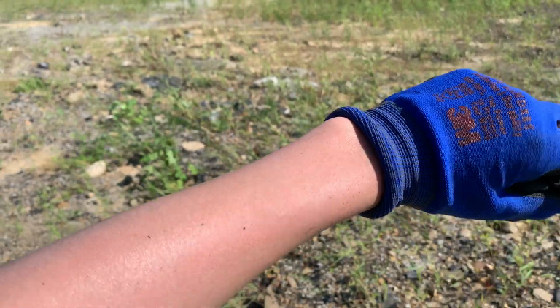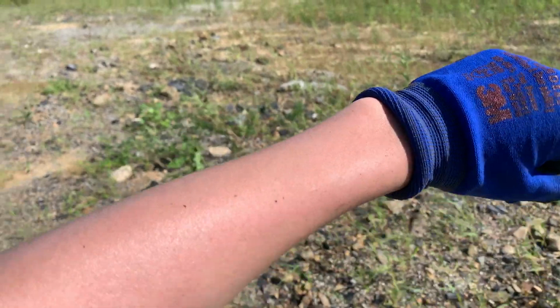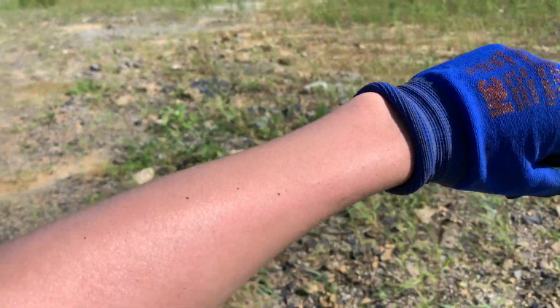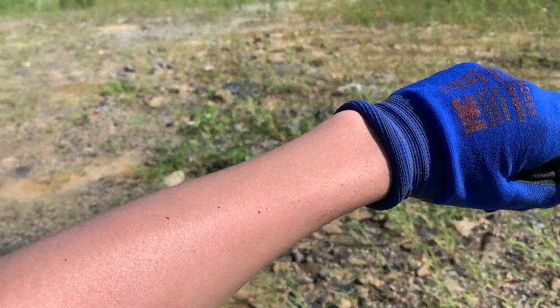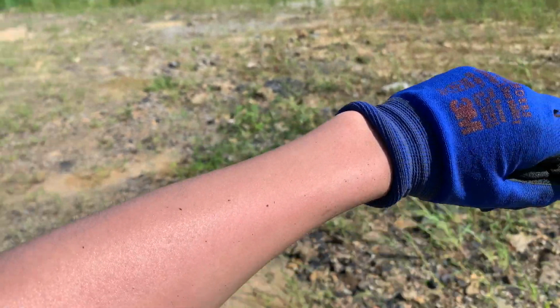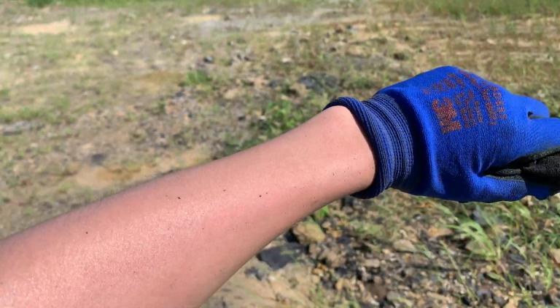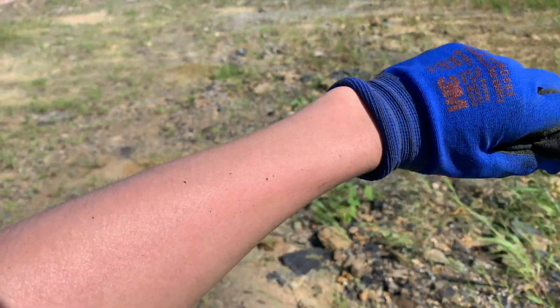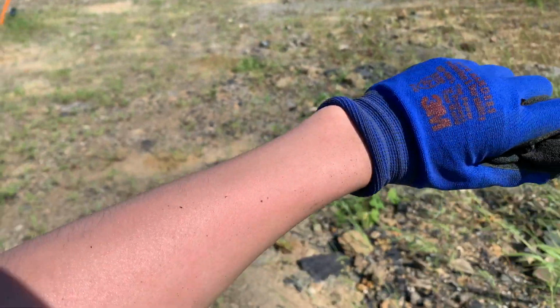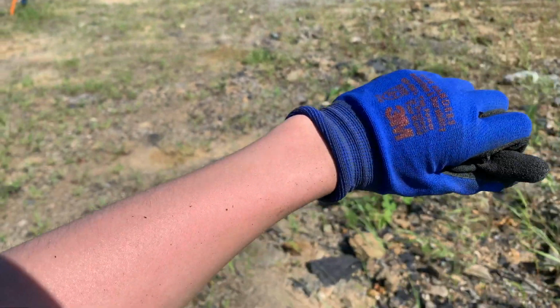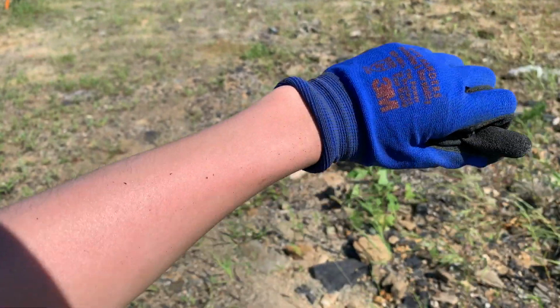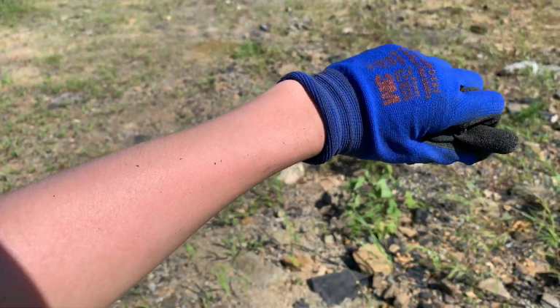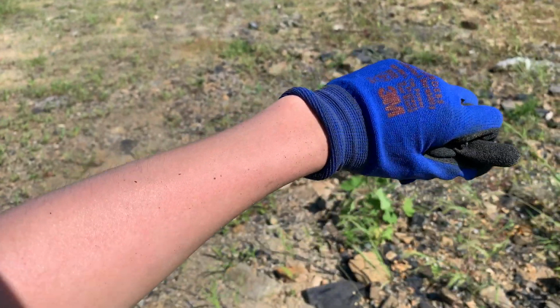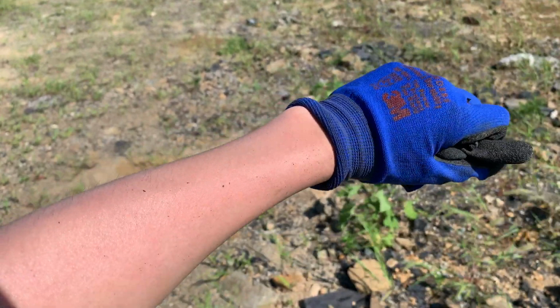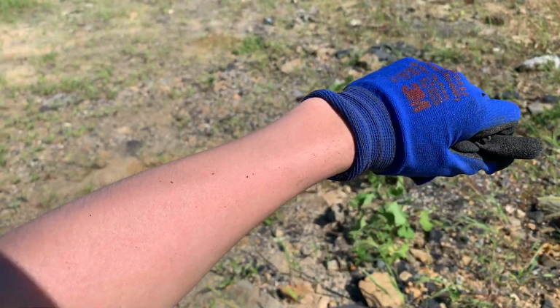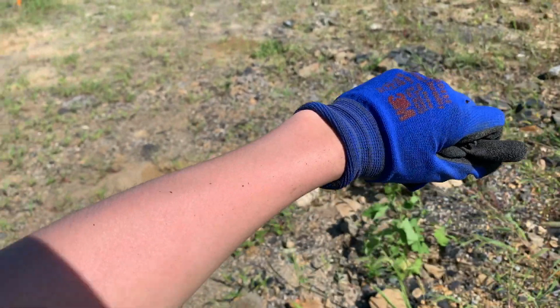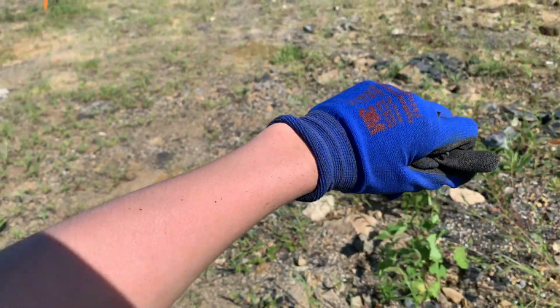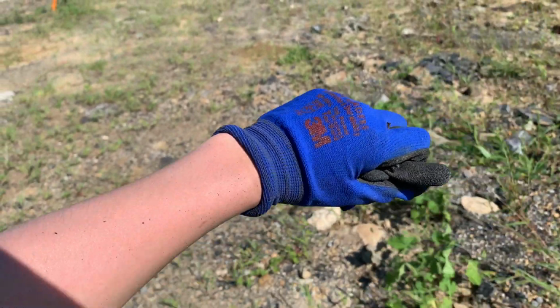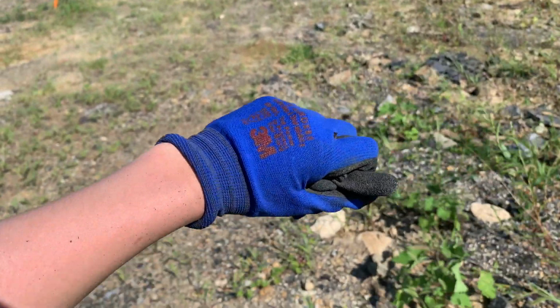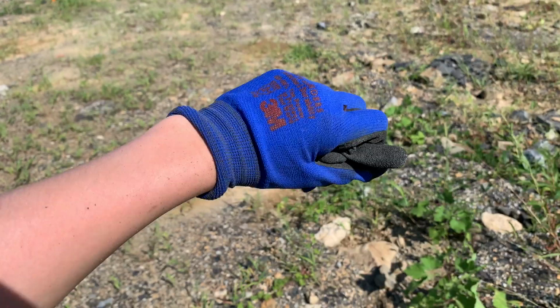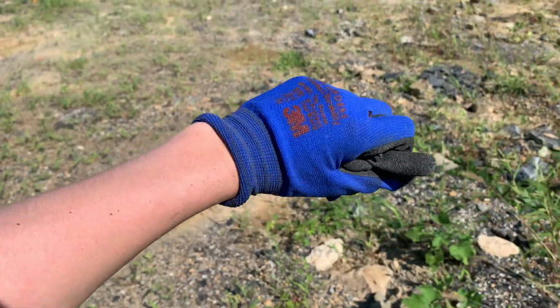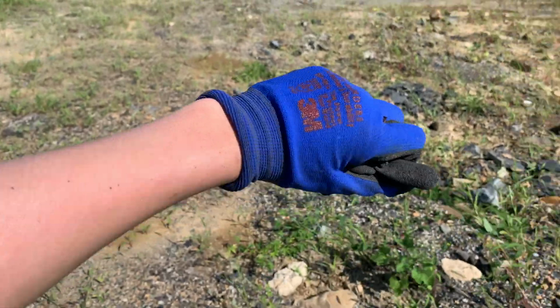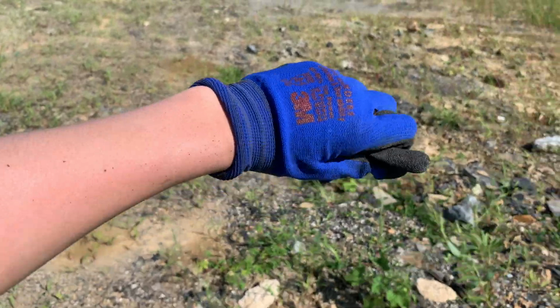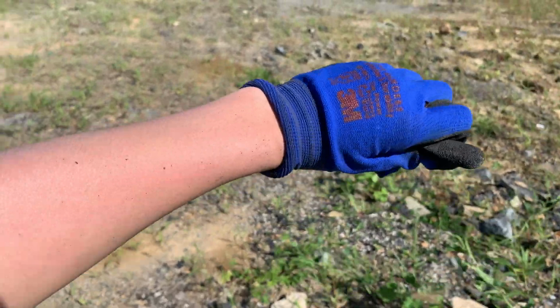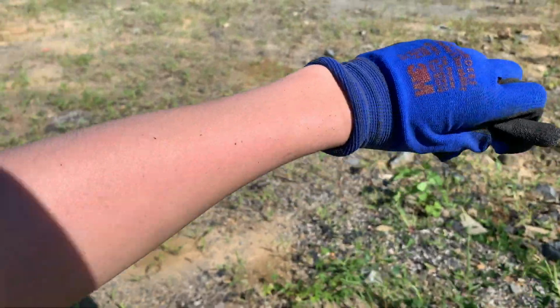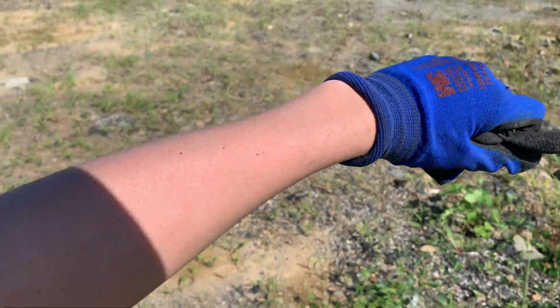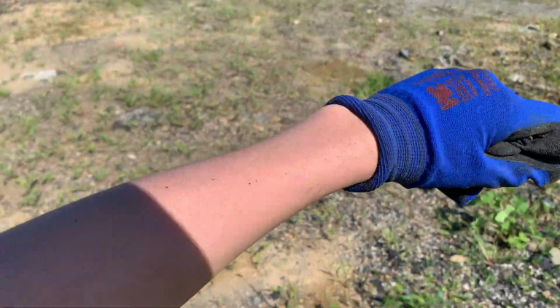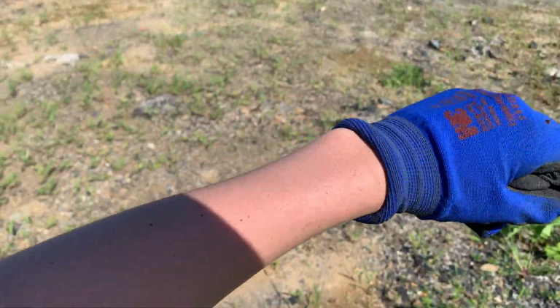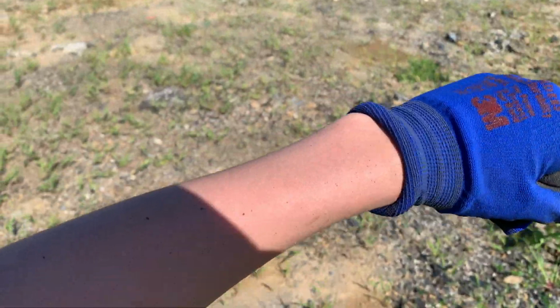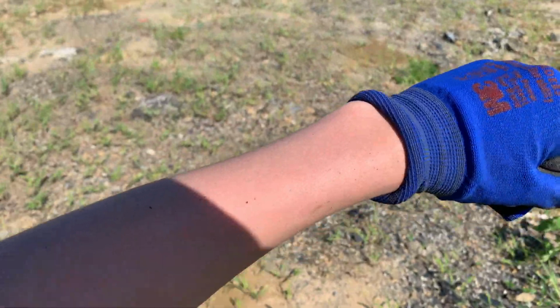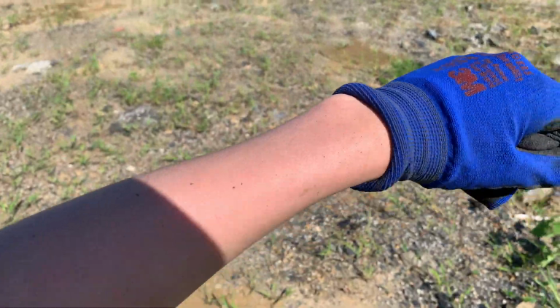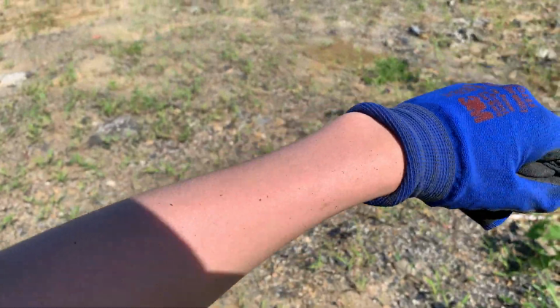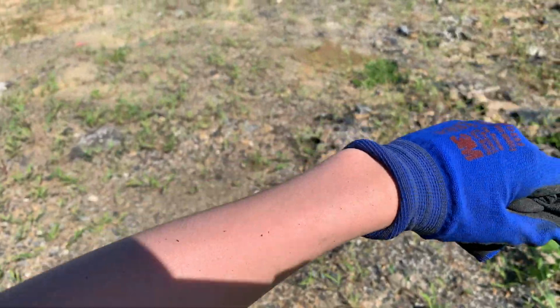Look at that, I'm sunburned. Being sunburned, trying to dig some insects.